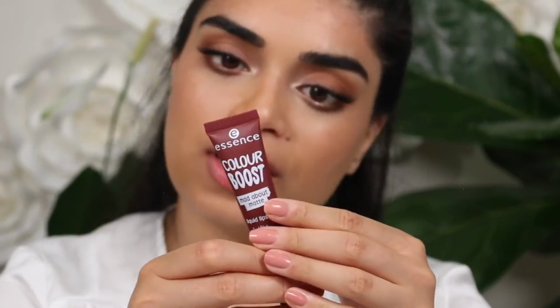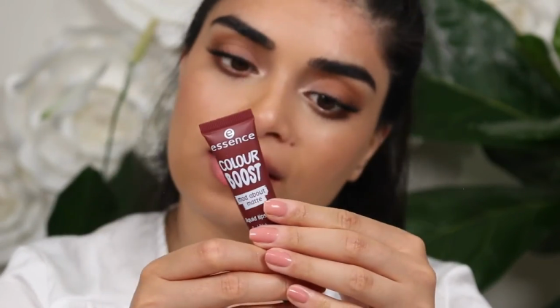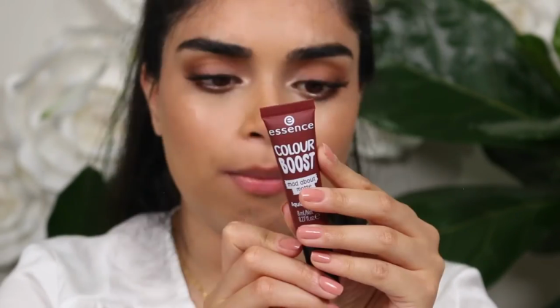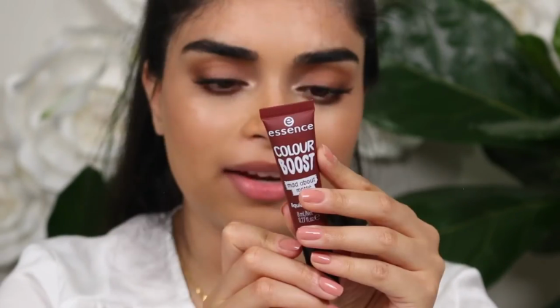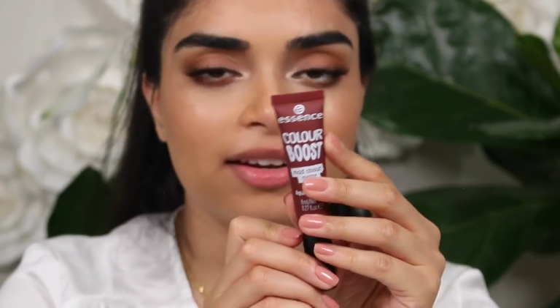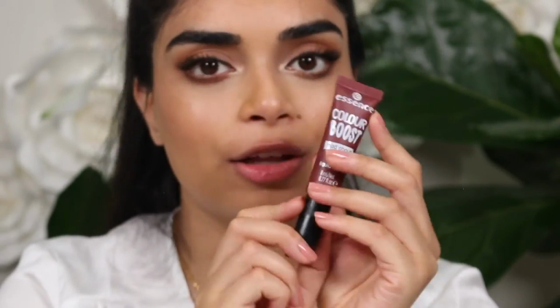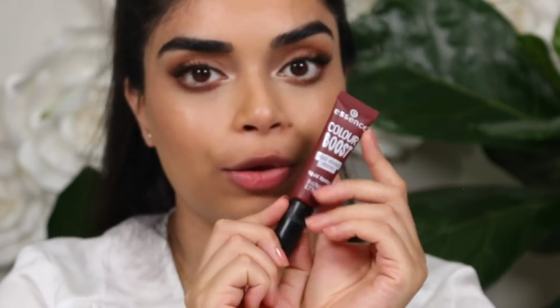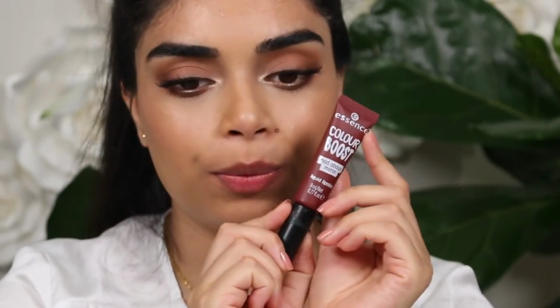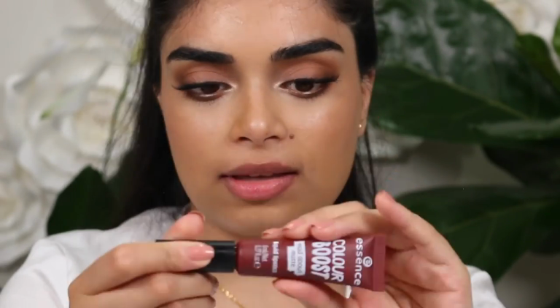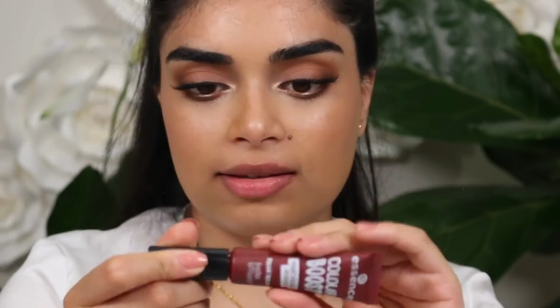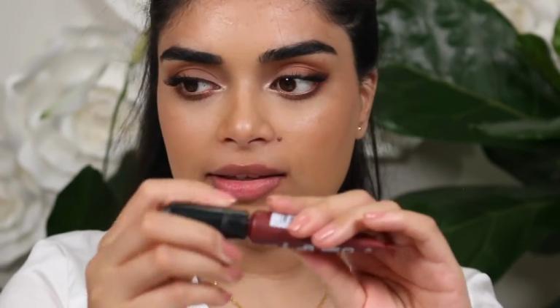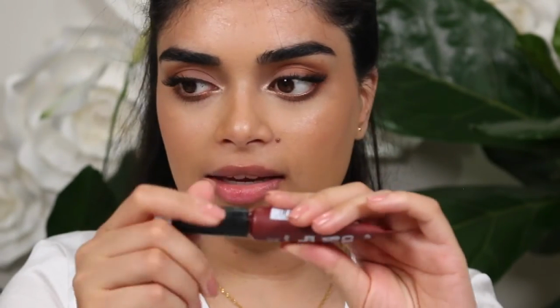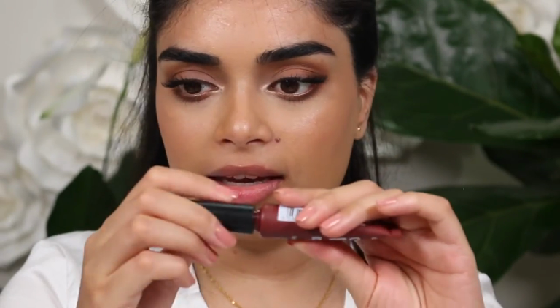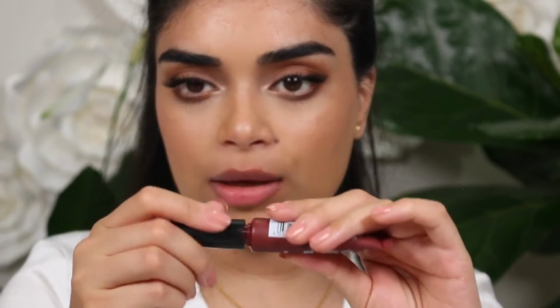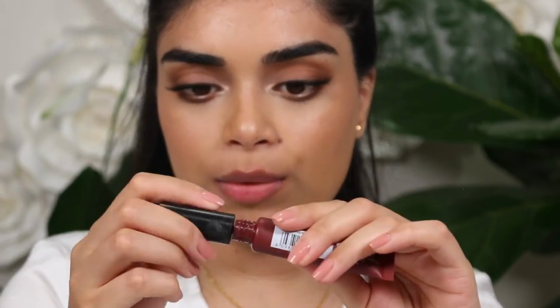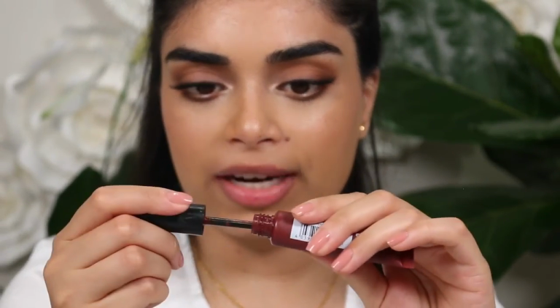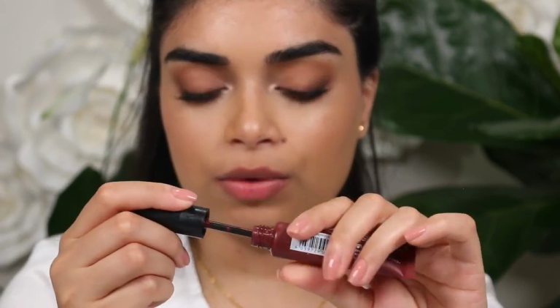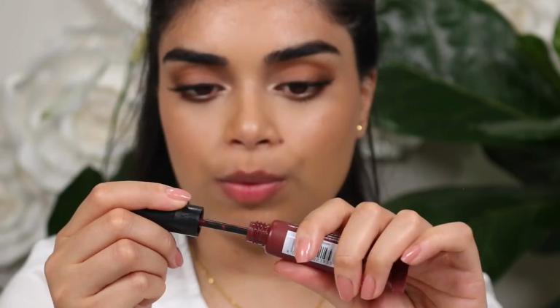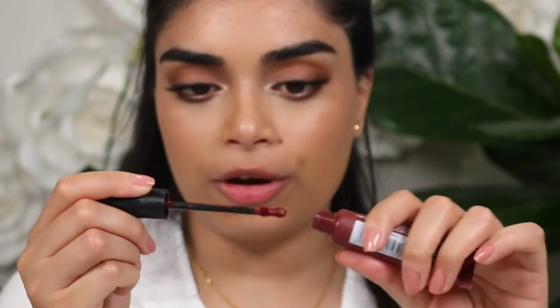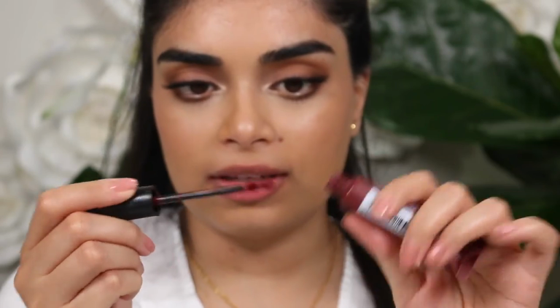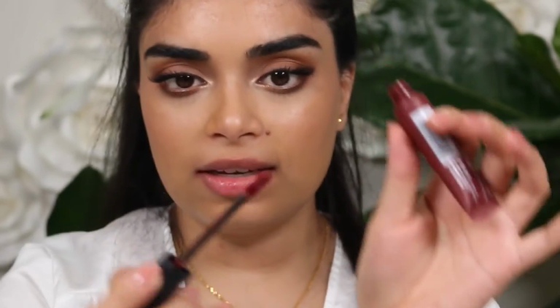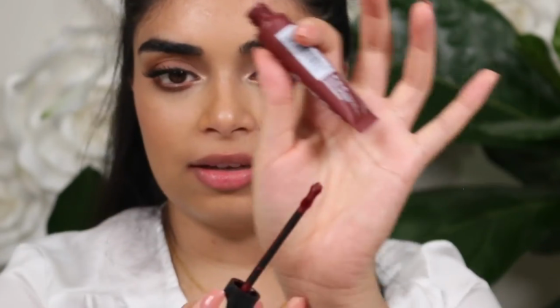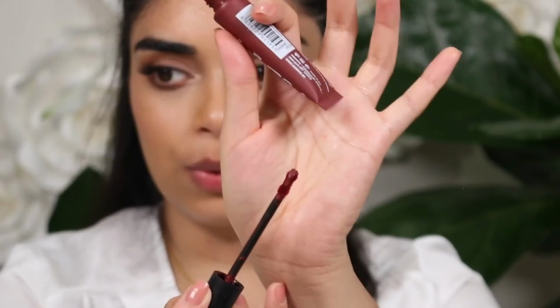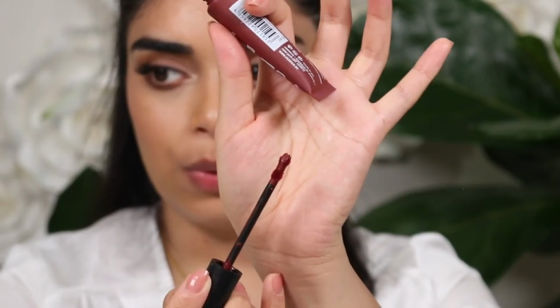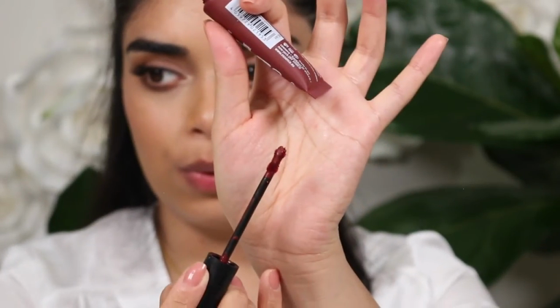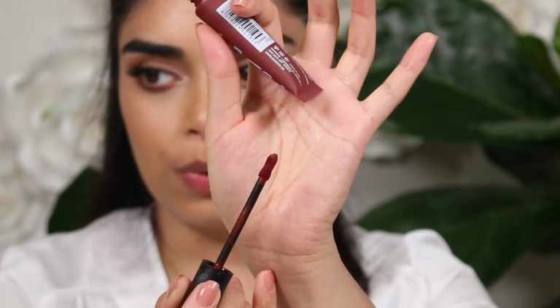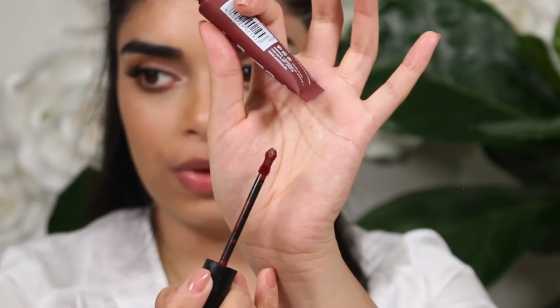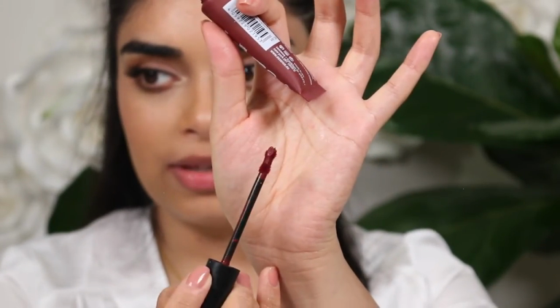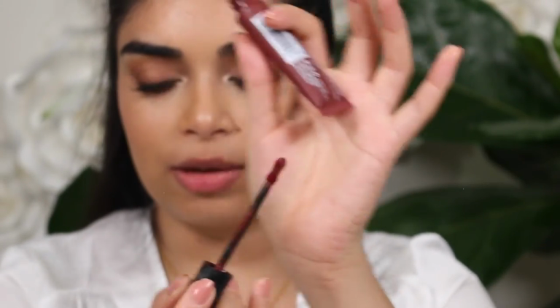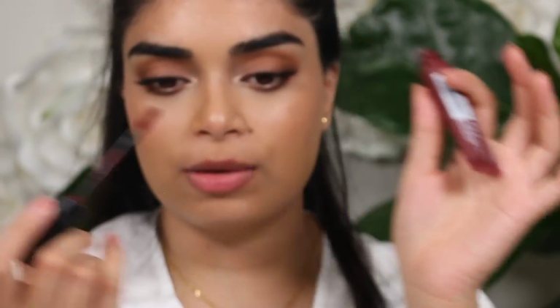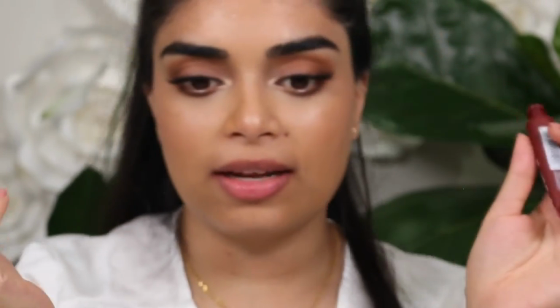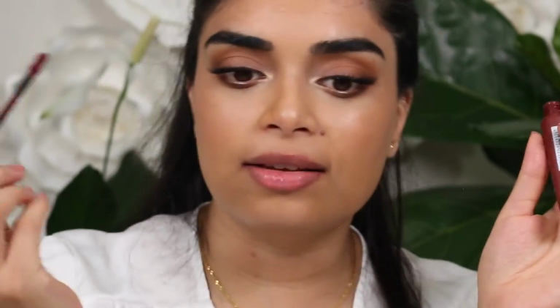Okay, last color we're swatching is the shade 'Magnetic Gloom'. This looks like a brown or burgundy — oh, this looks like it's going to be nice.